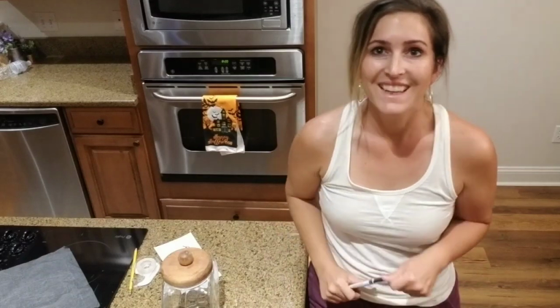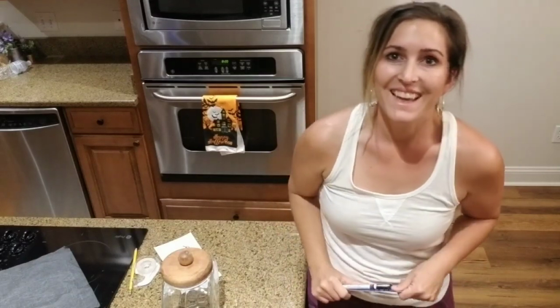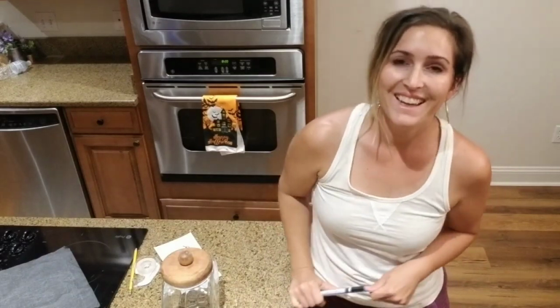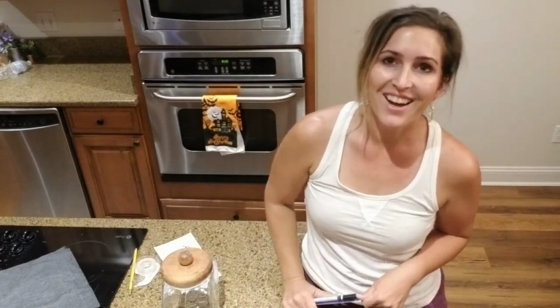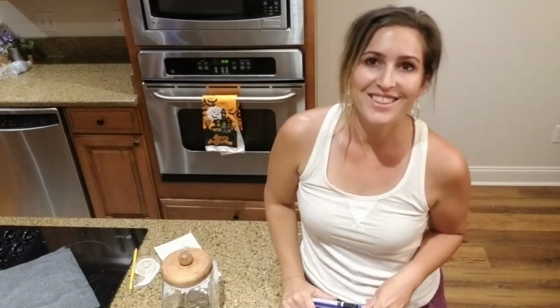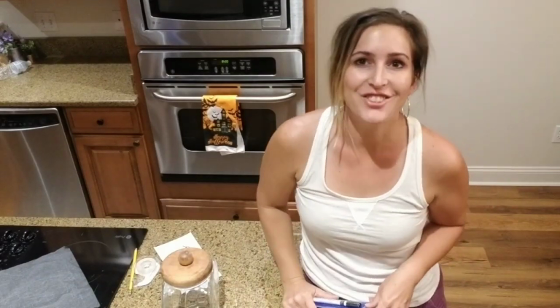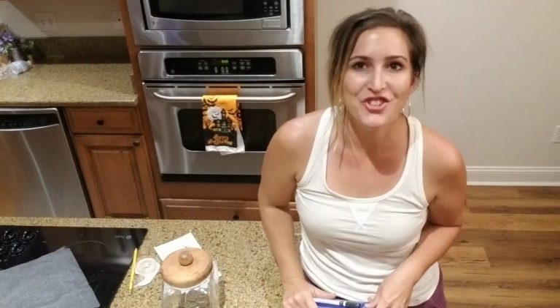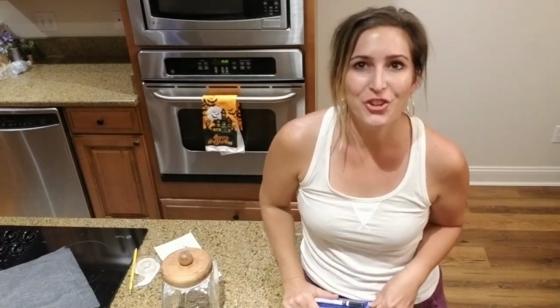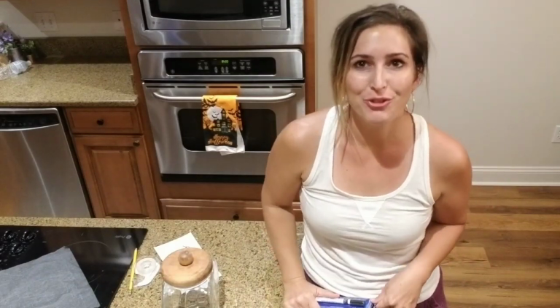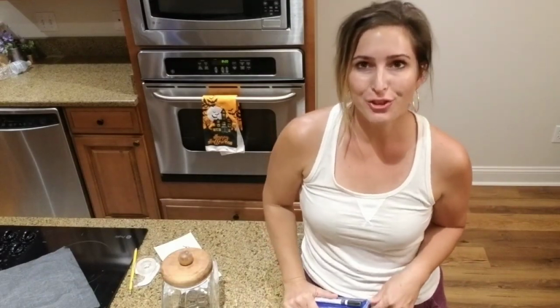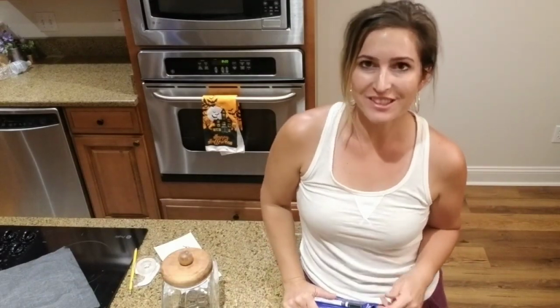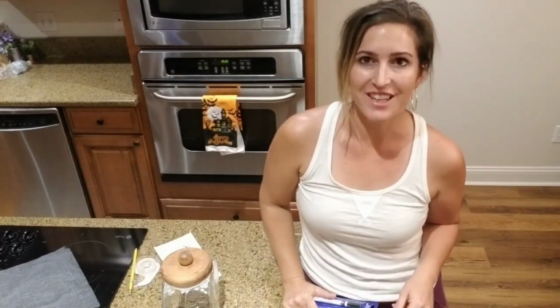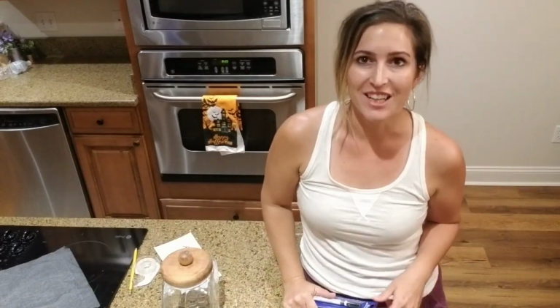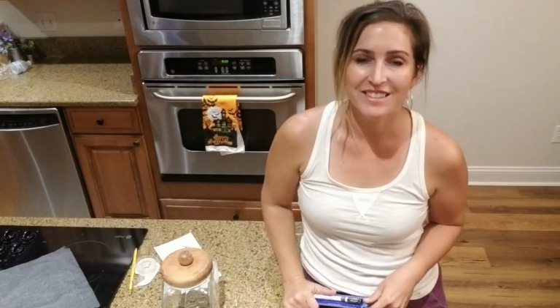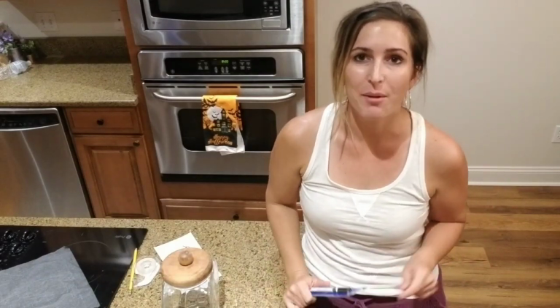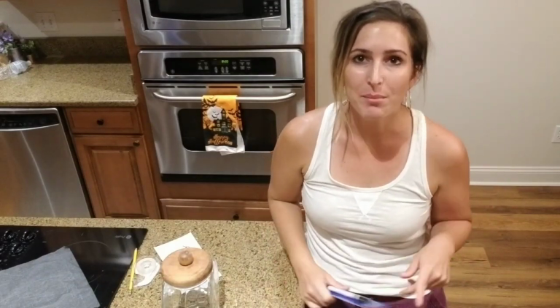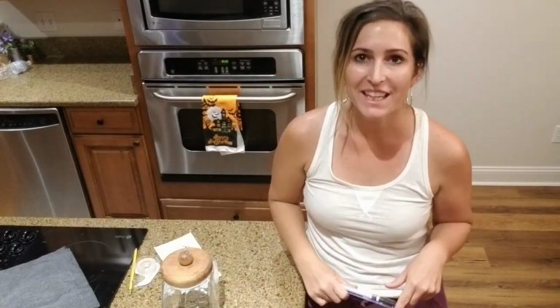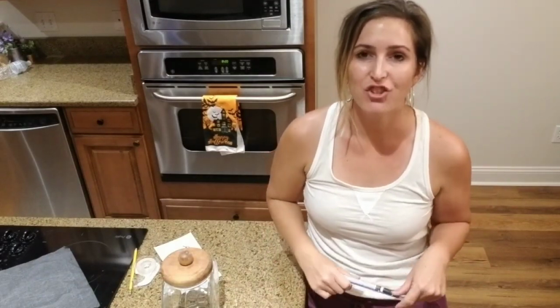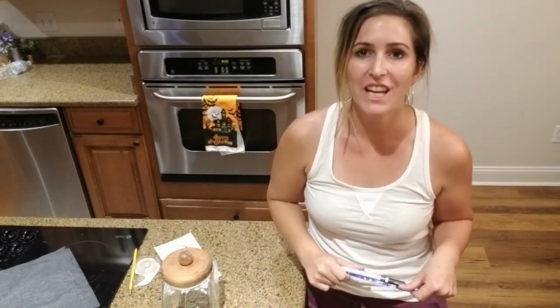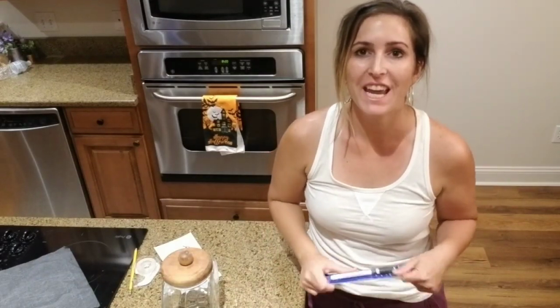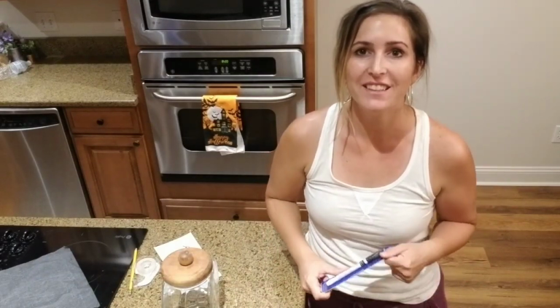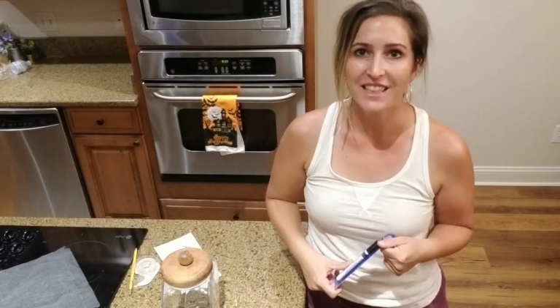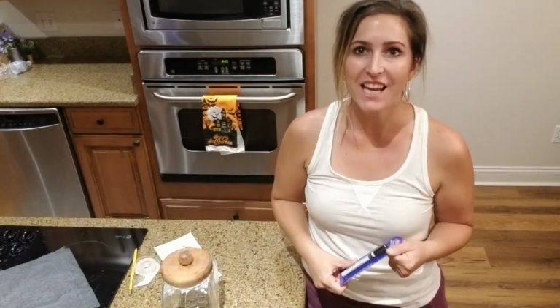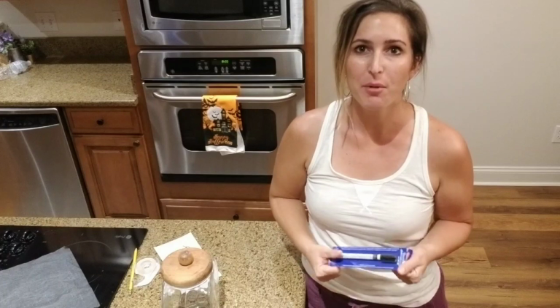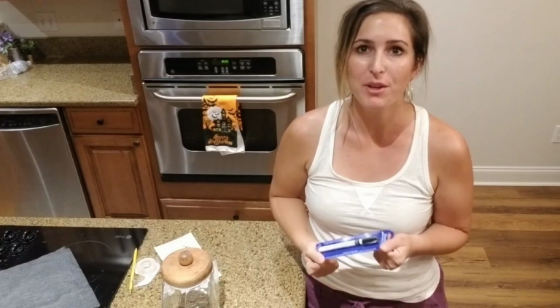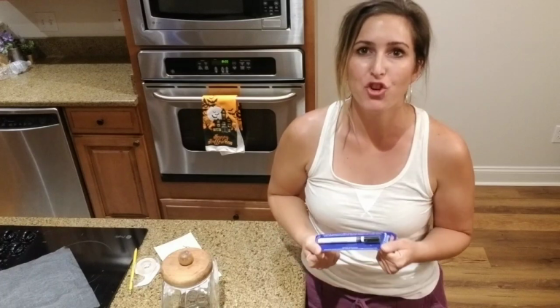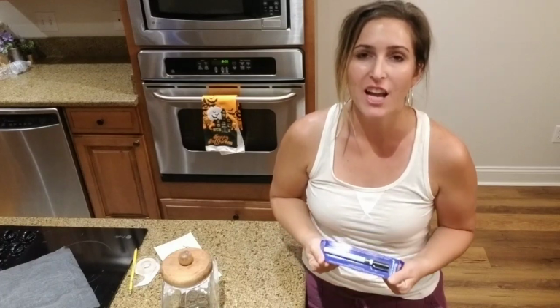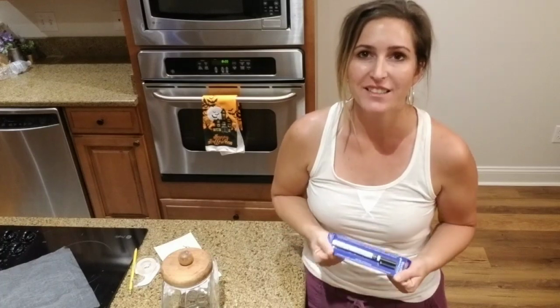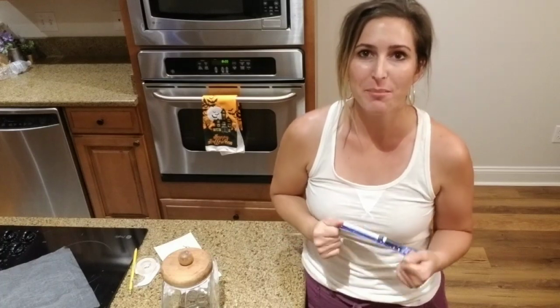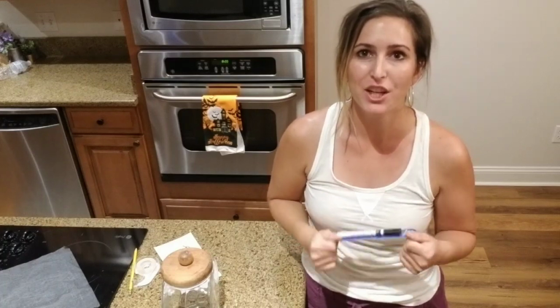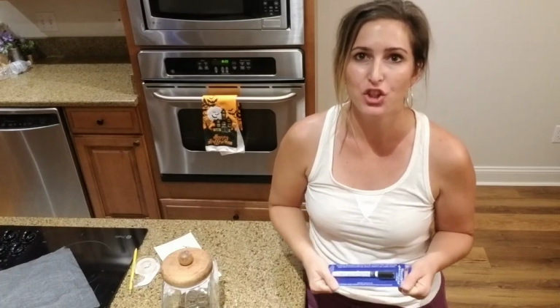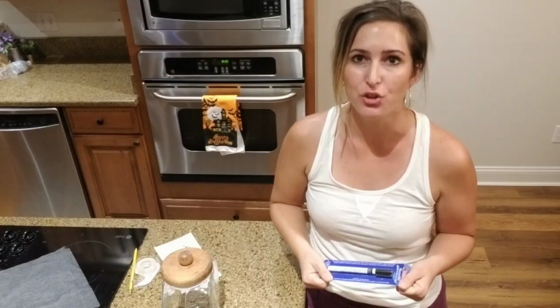Hey guys, it's Julie with Julie's Designs. I'm in my kitchen and tonight I'm going to be trying something new.